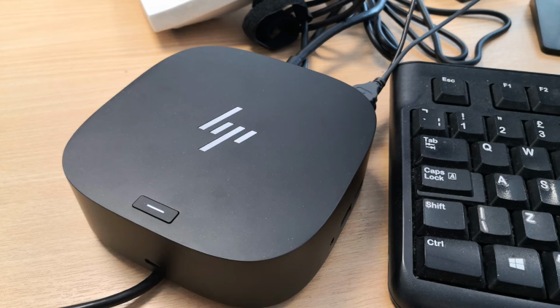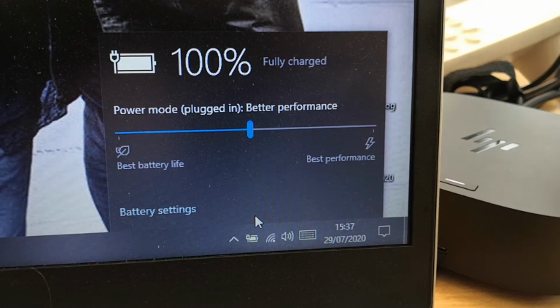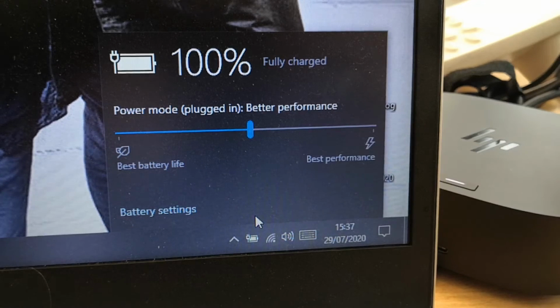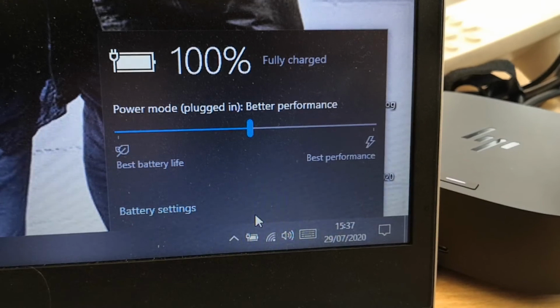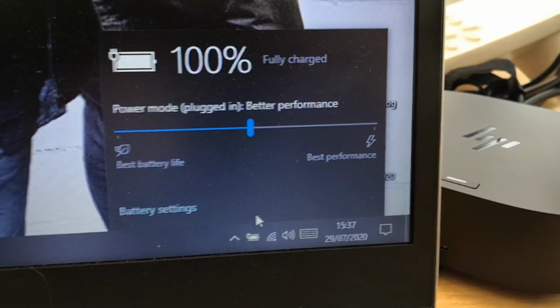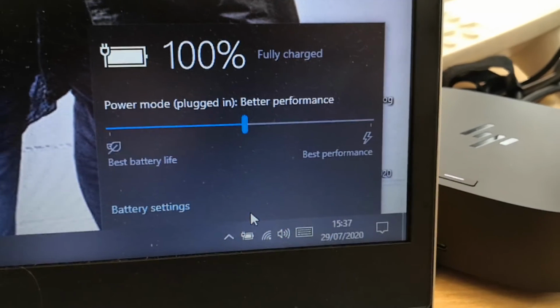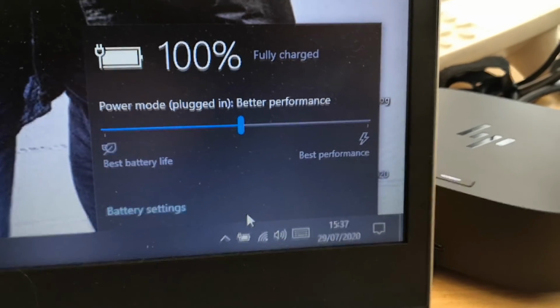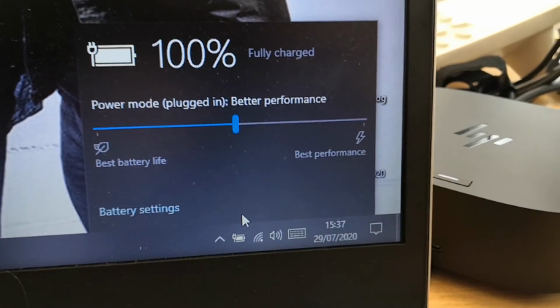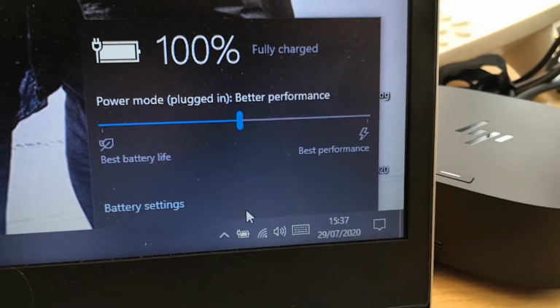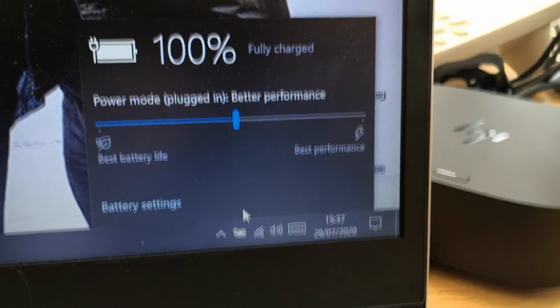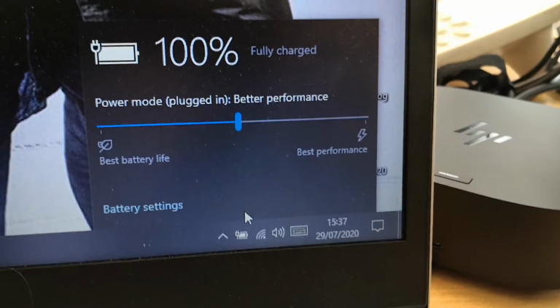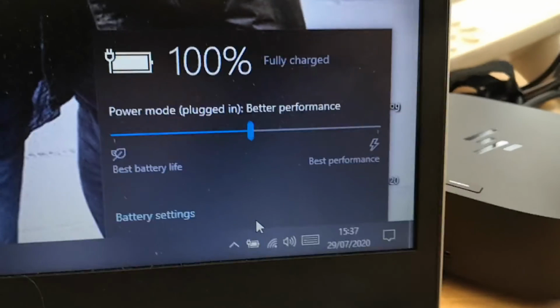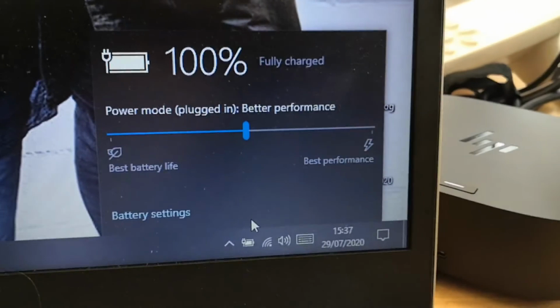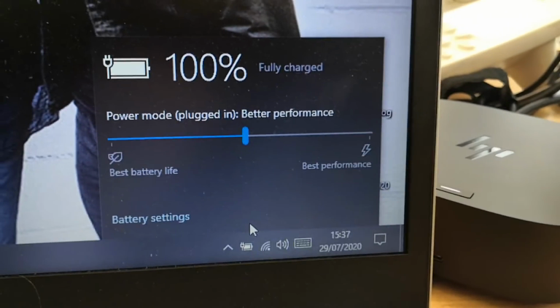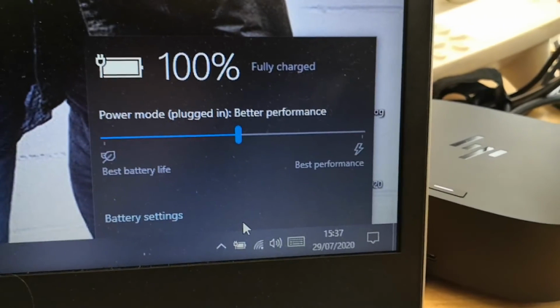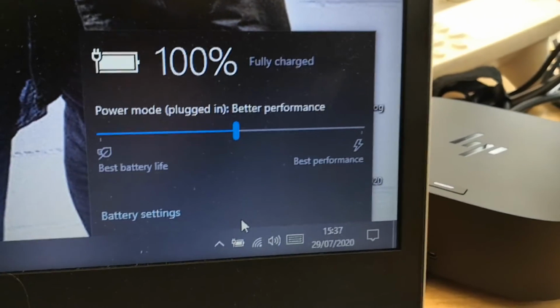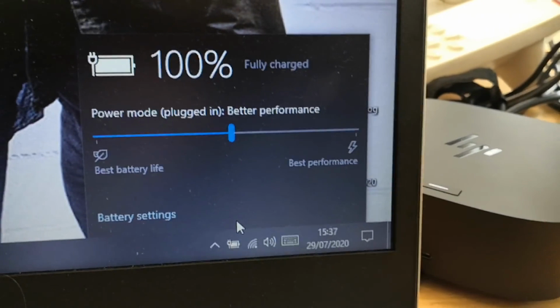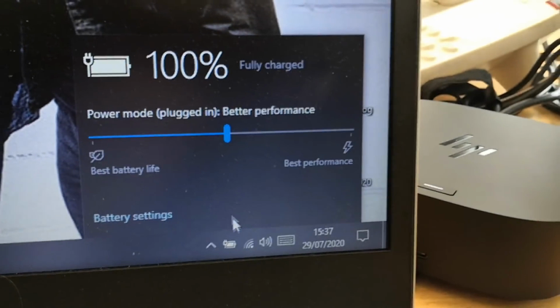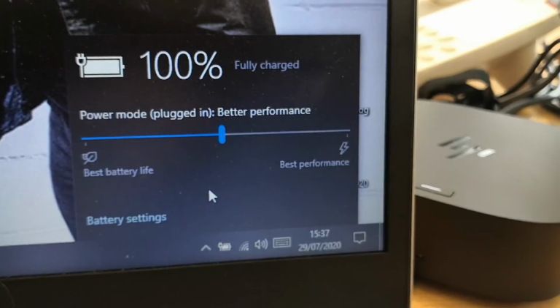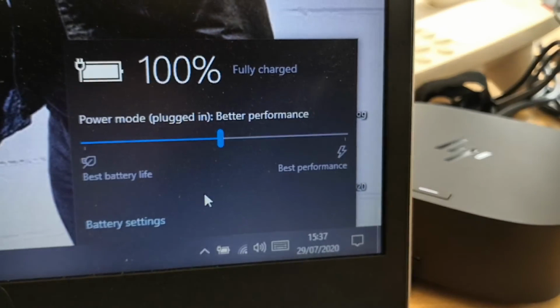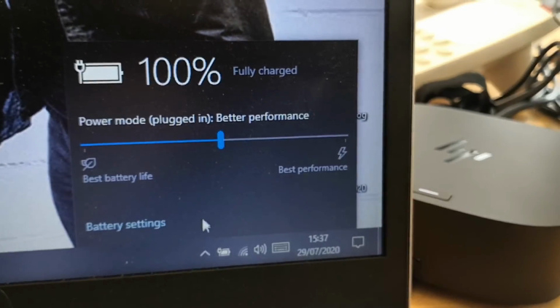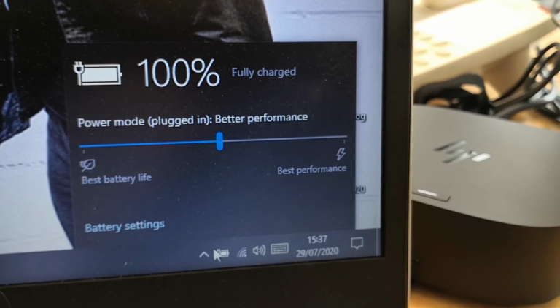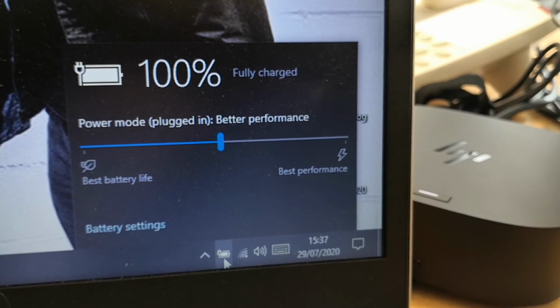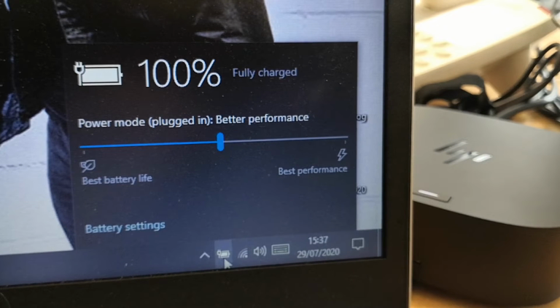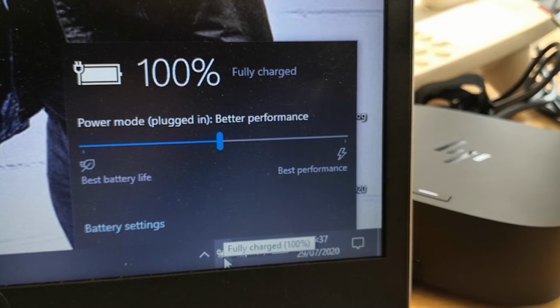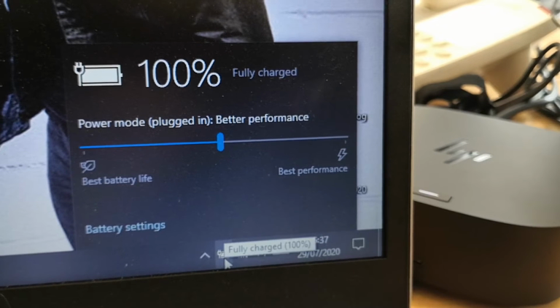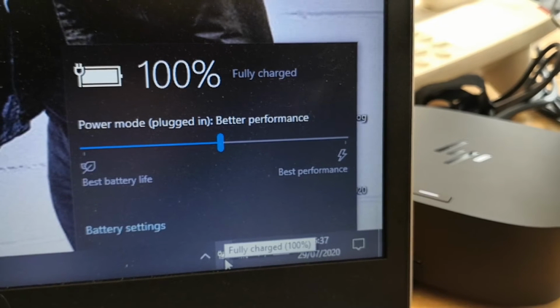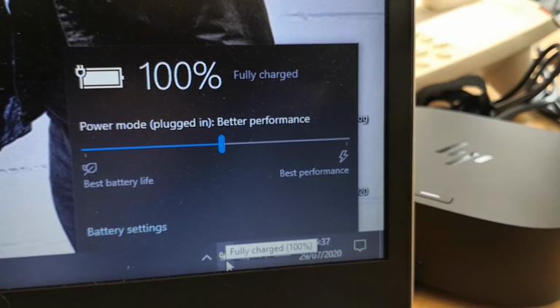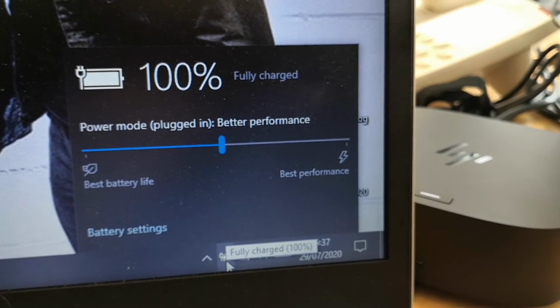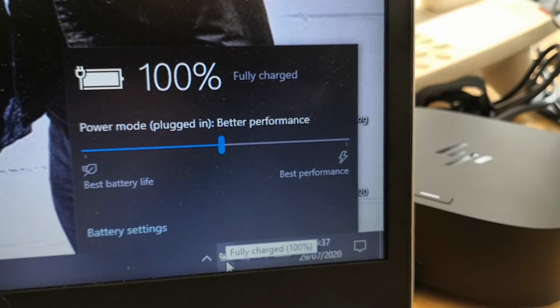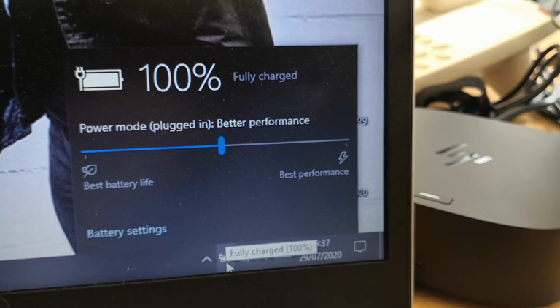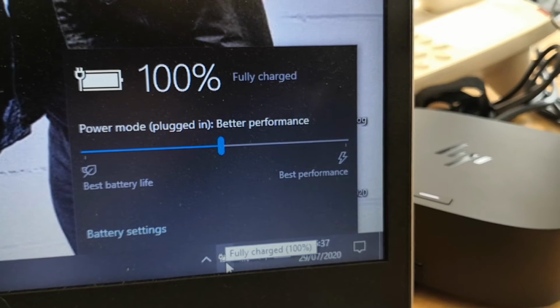As you can see, the power from the dock is also charging the laptop. So no need to connect your power adapter to the laptop anymore.